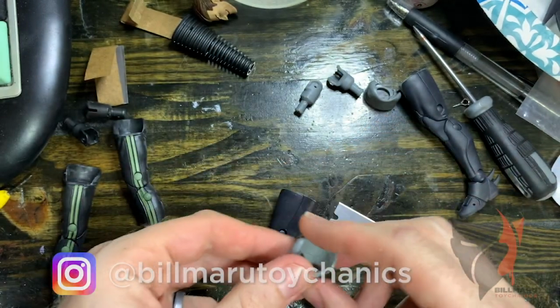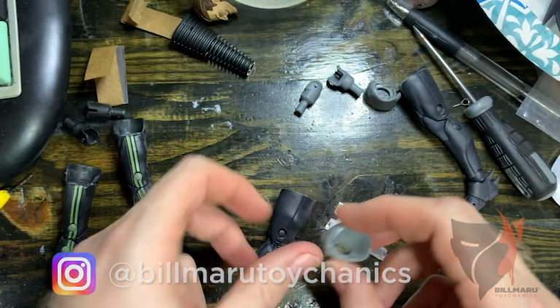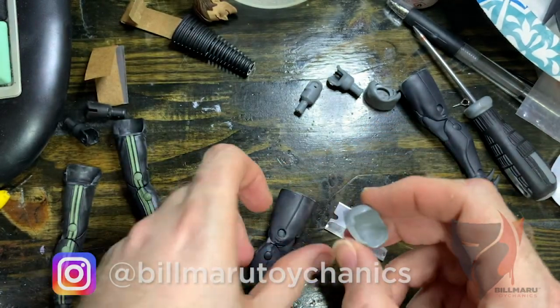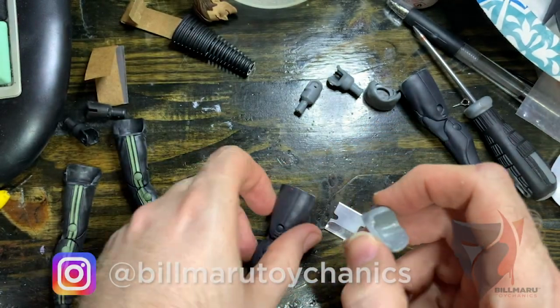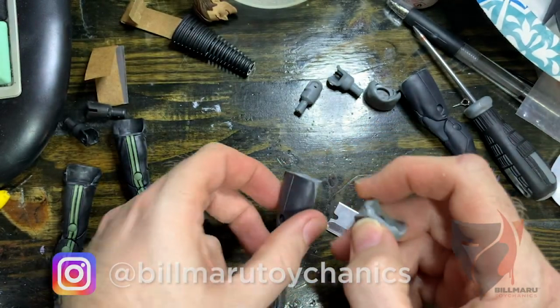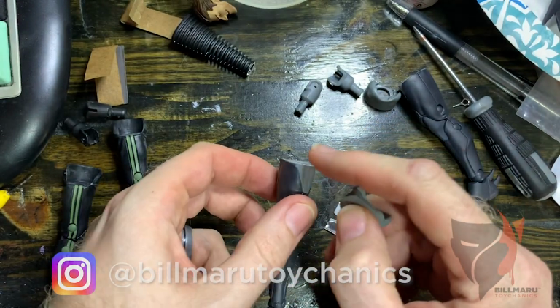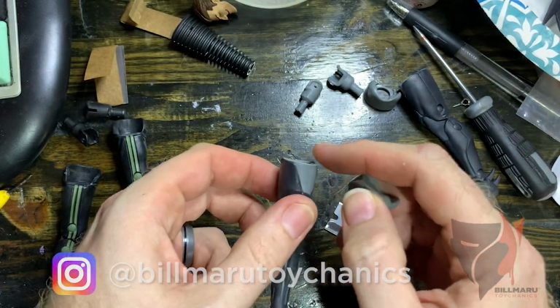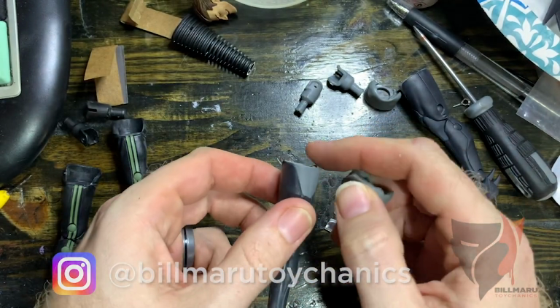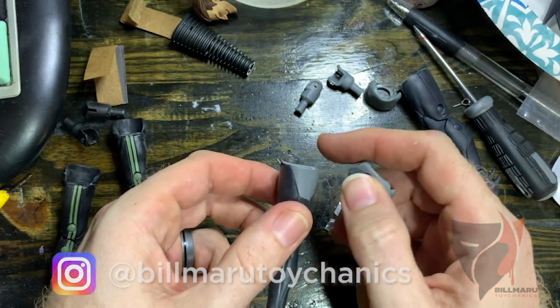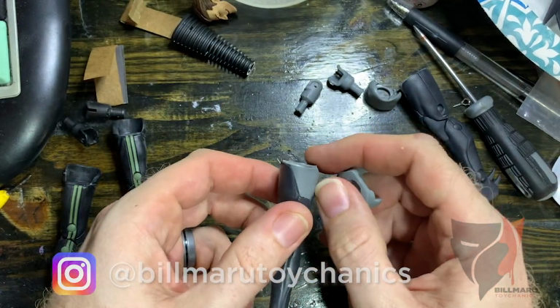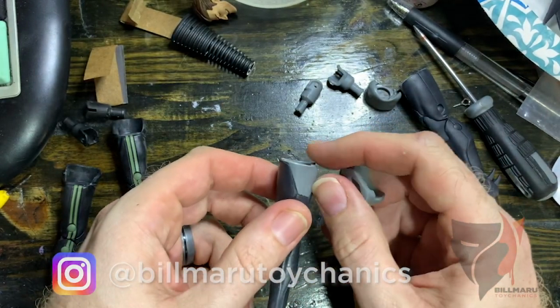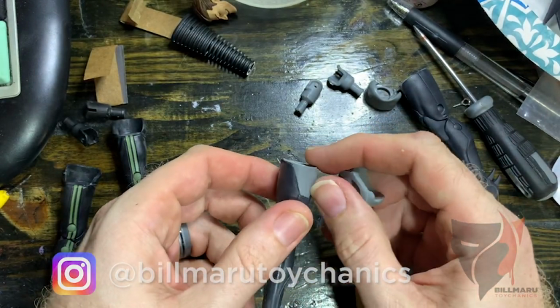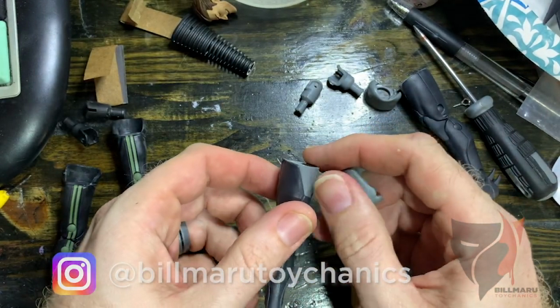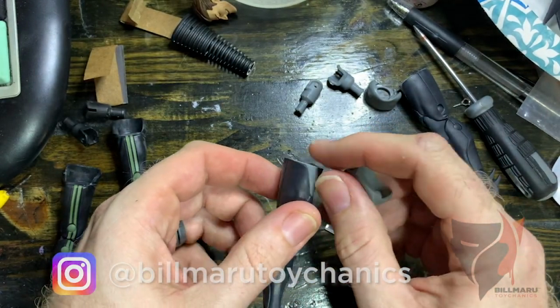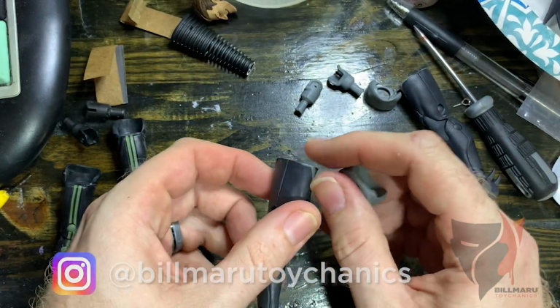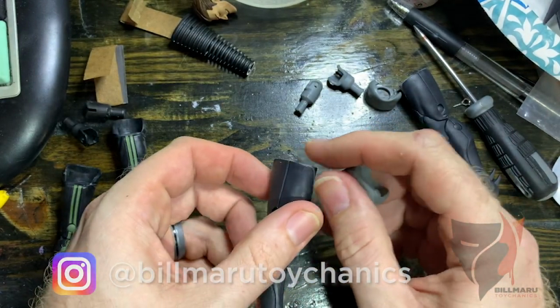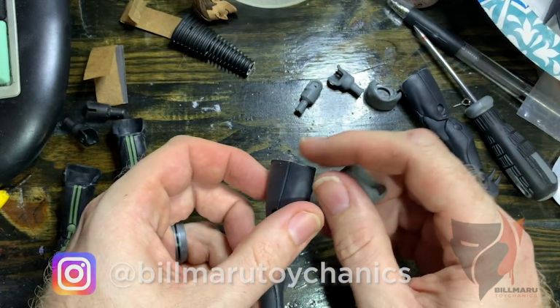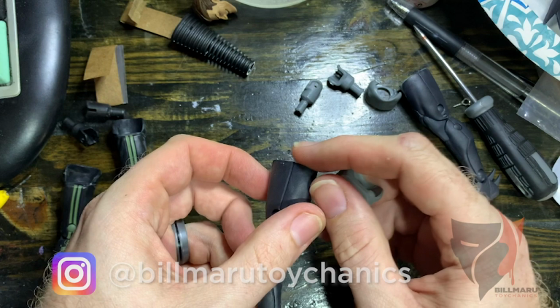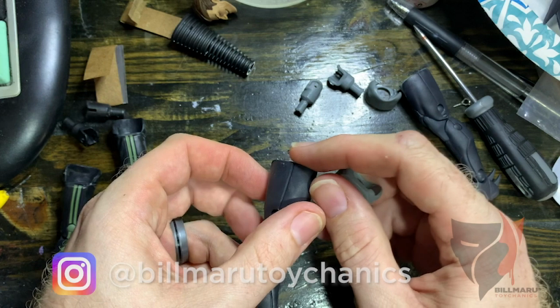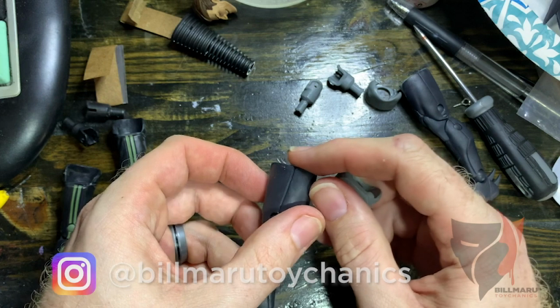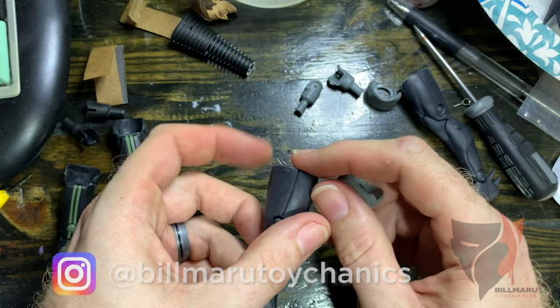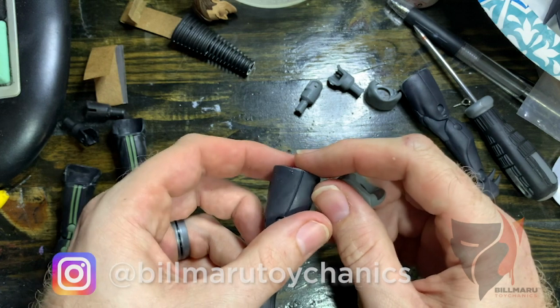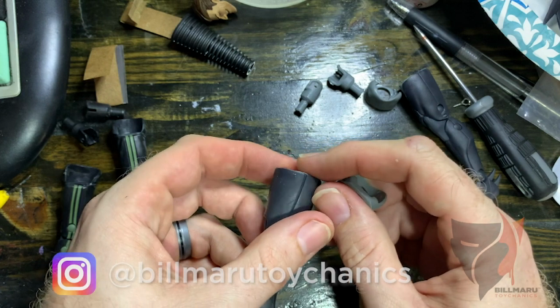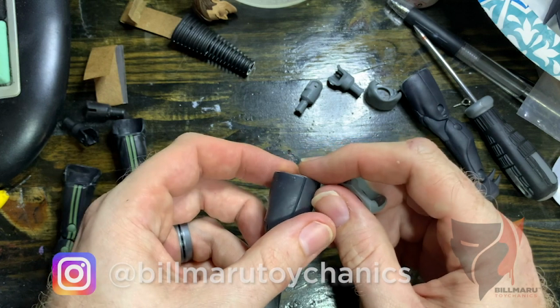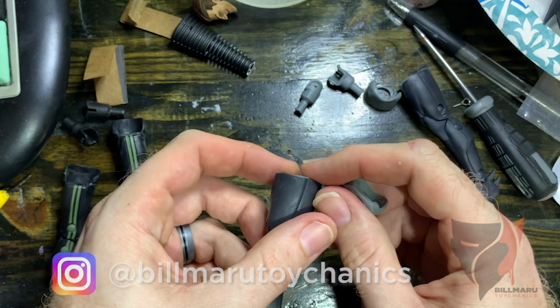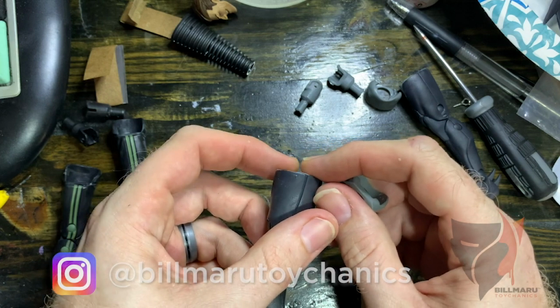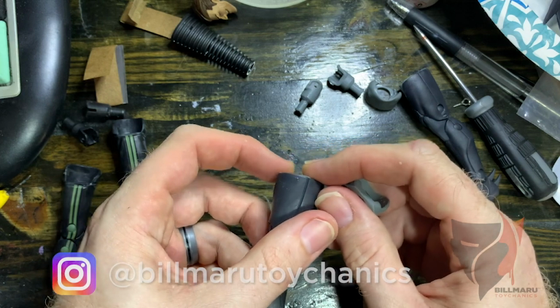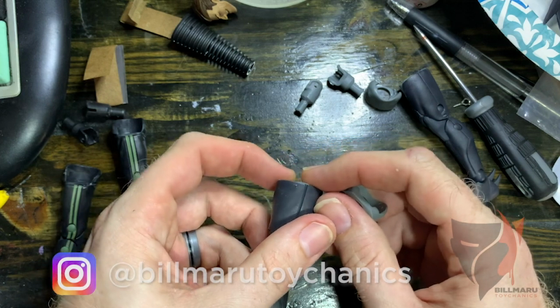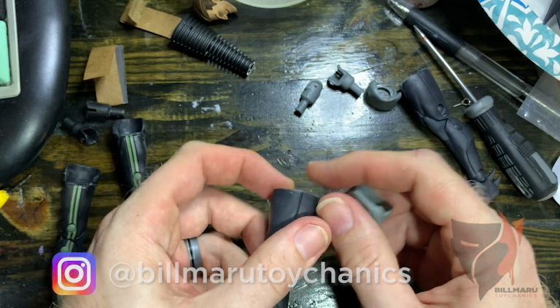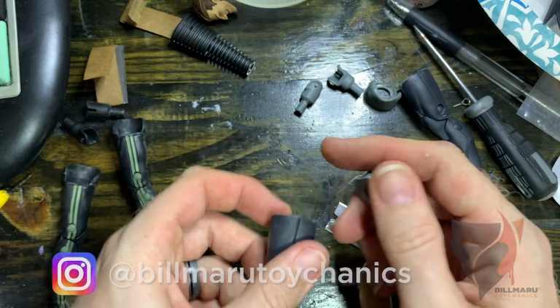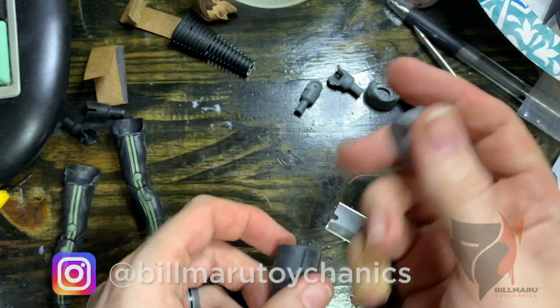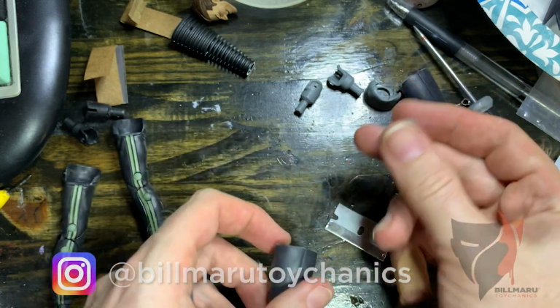This is the only way you can do it to keep the black thigh armor from being cut.